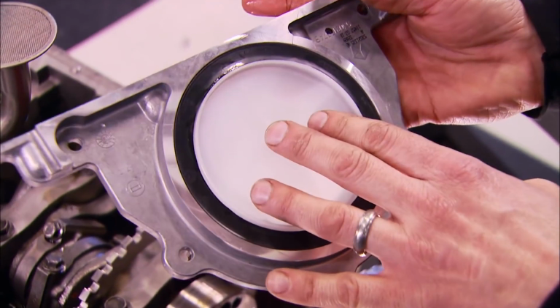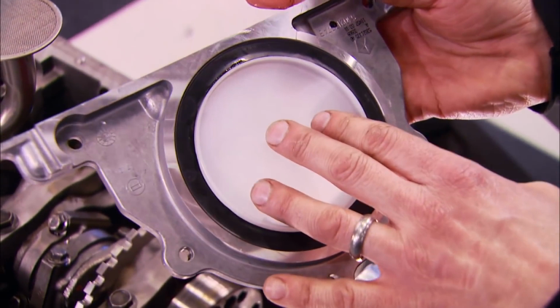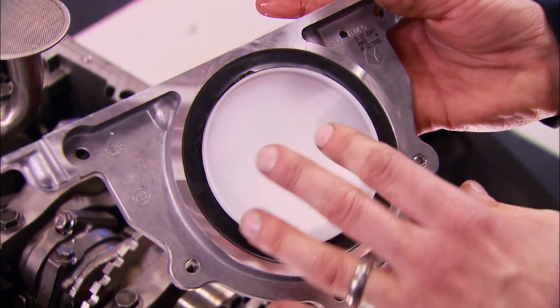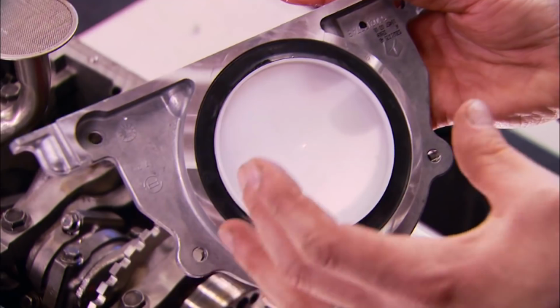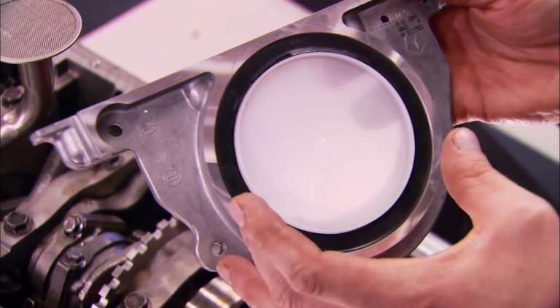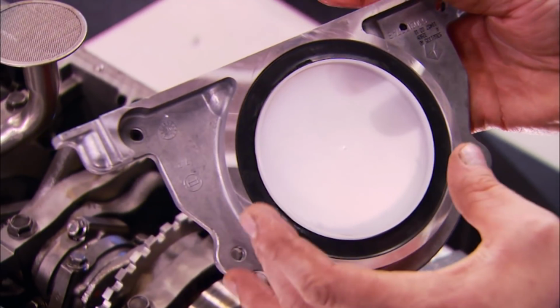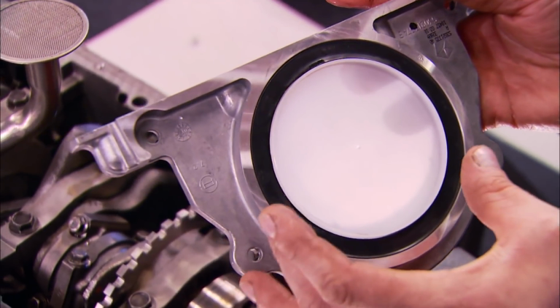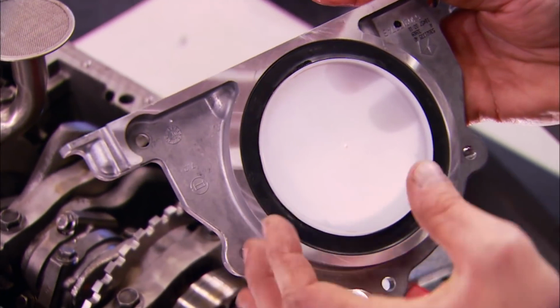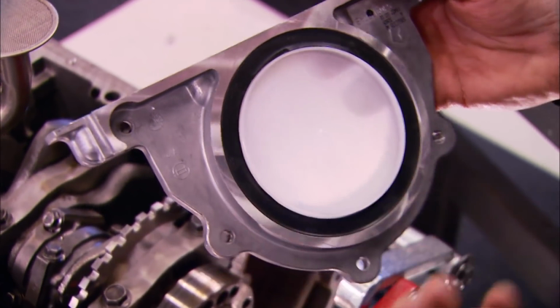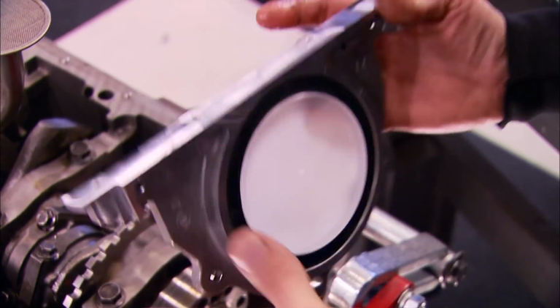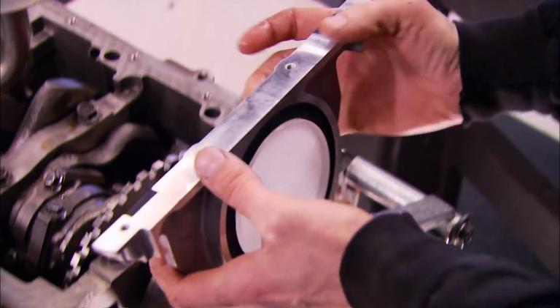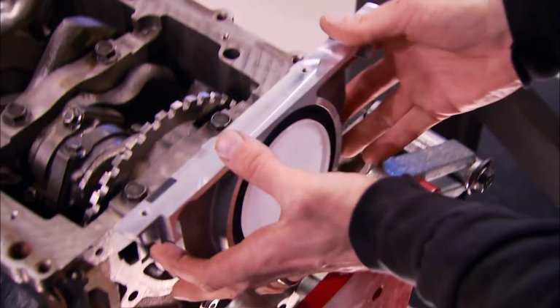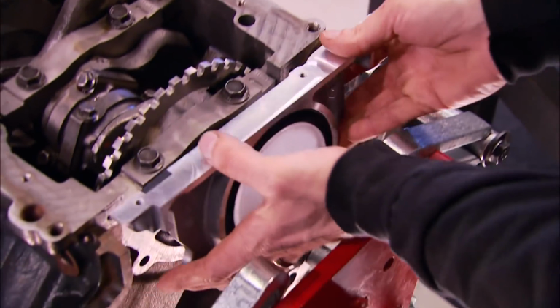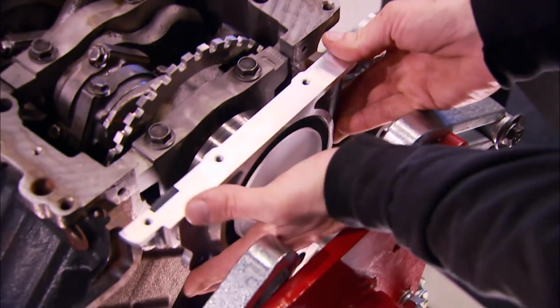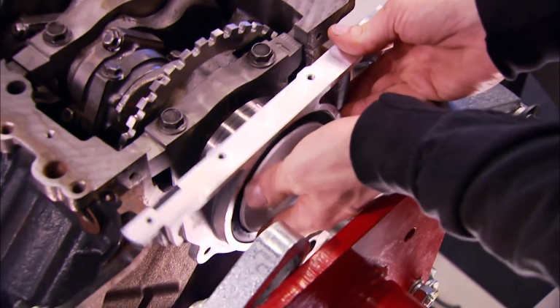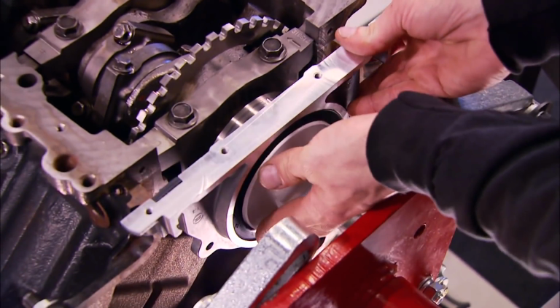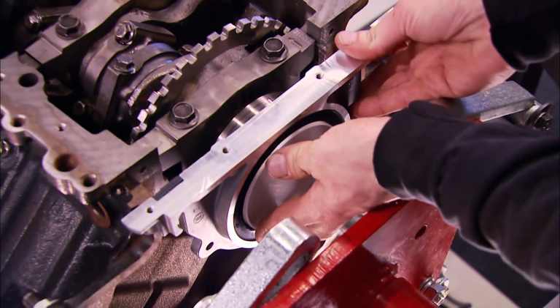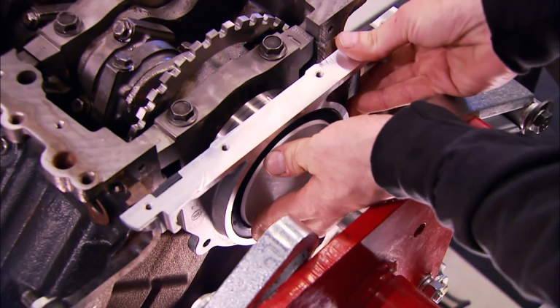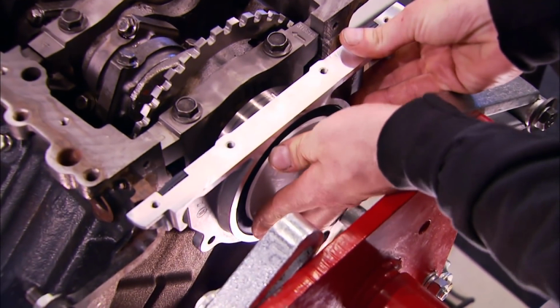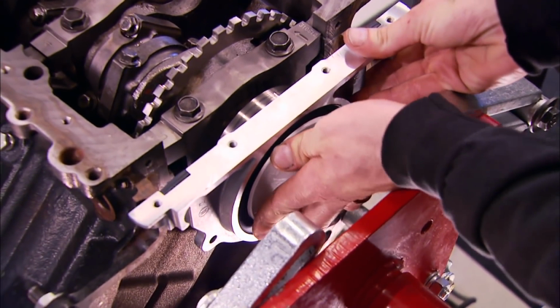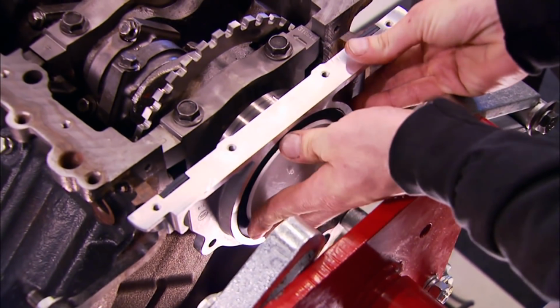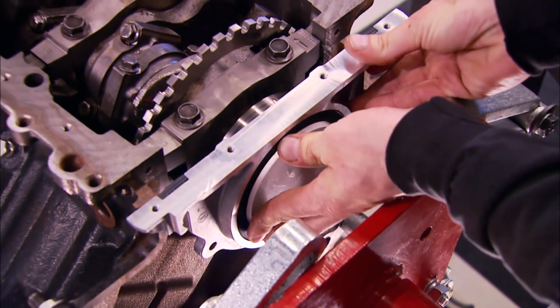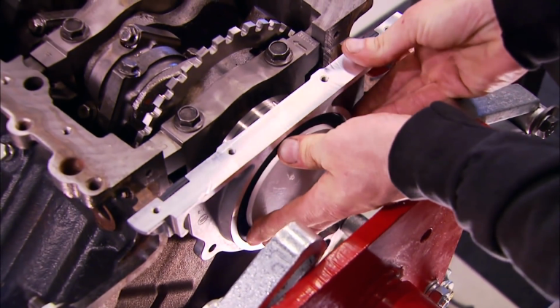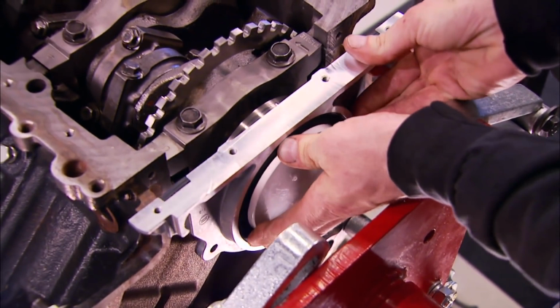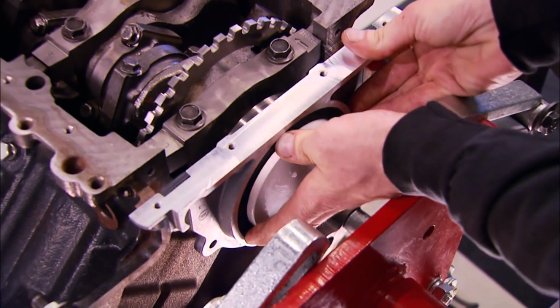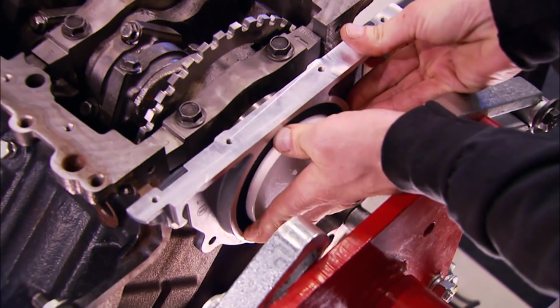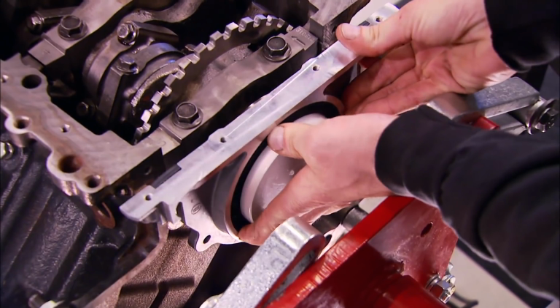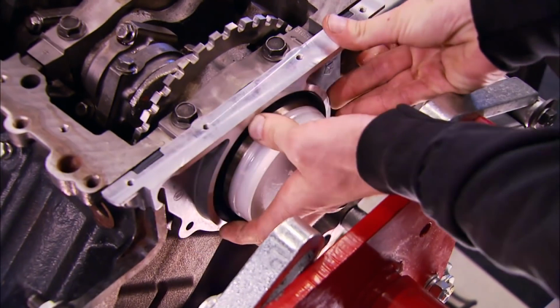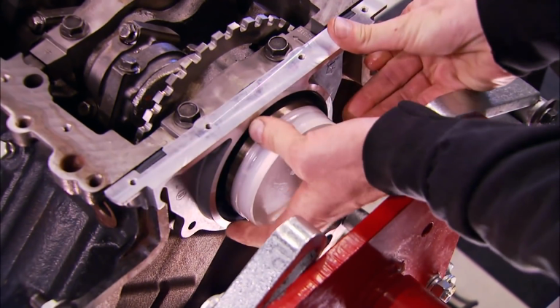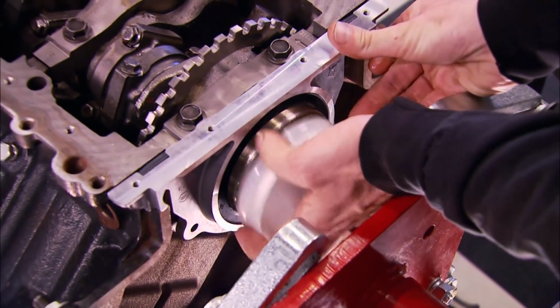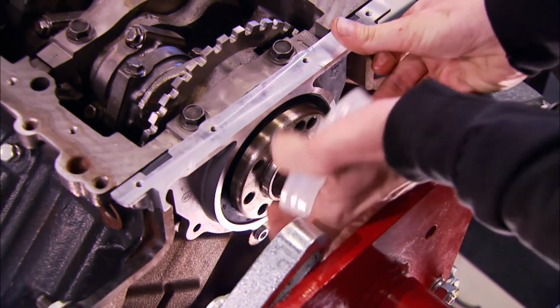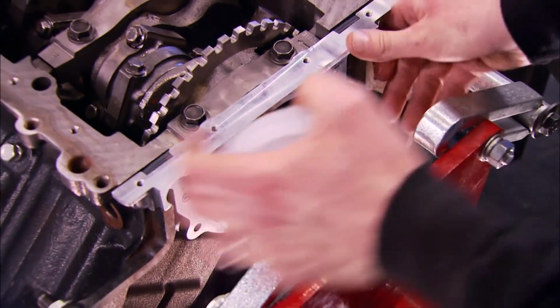This plastic disc is there to keep the inside seal lip from pushing out when it goes on to the crank — slip that over it and it goes right into place.